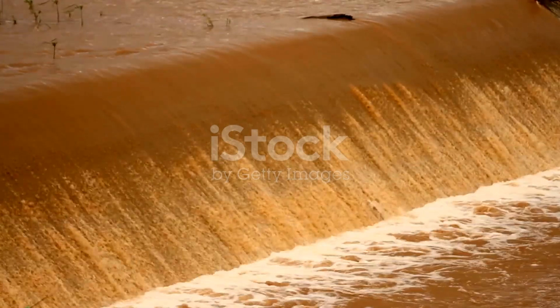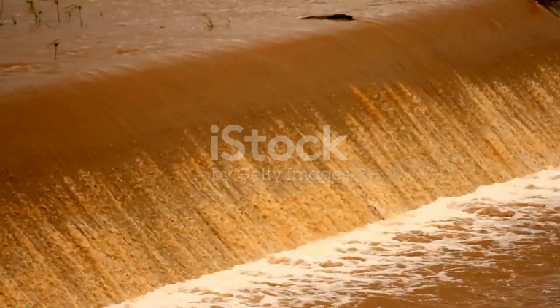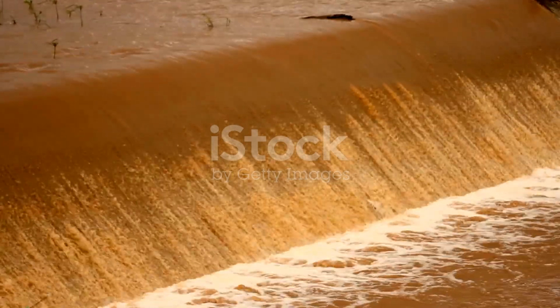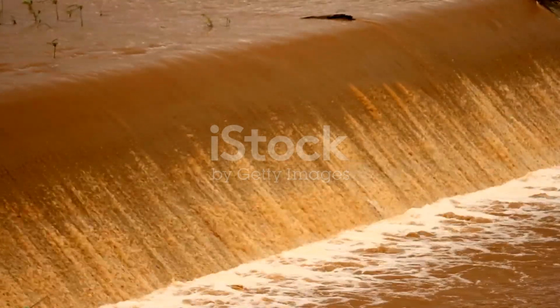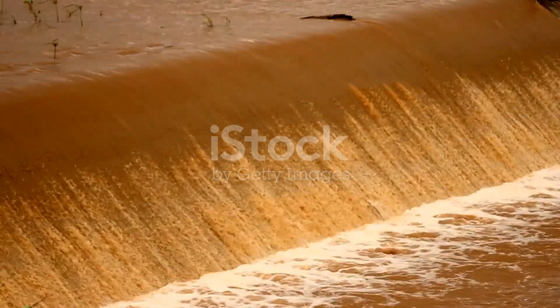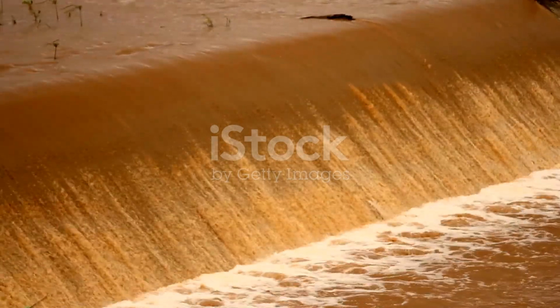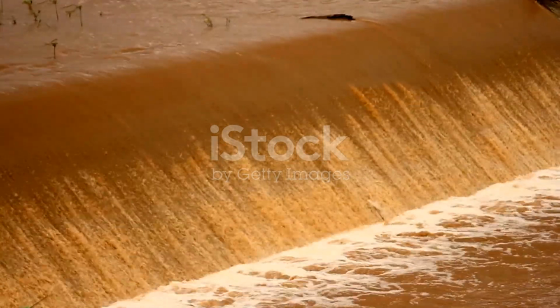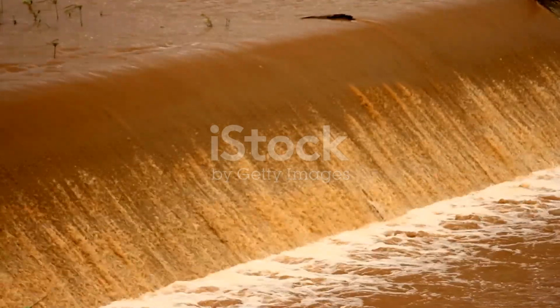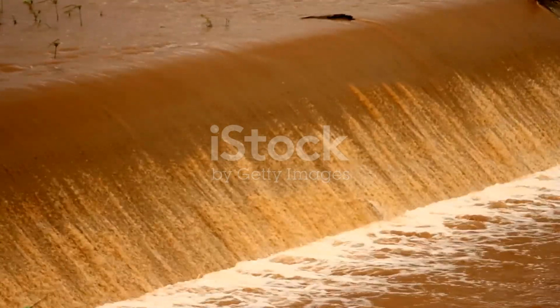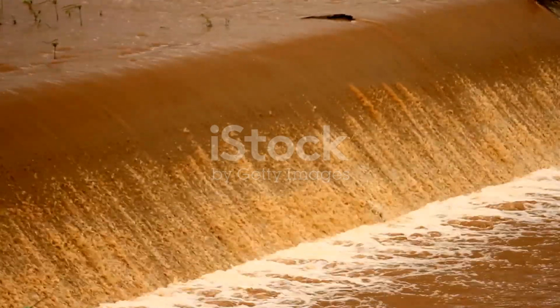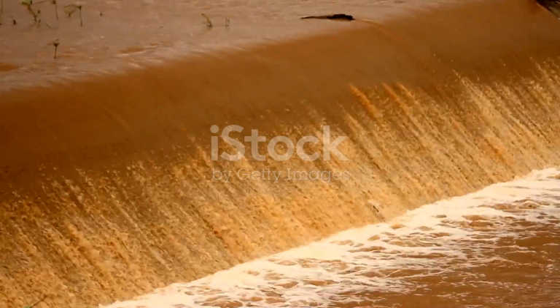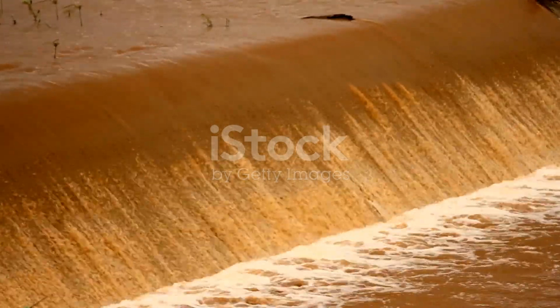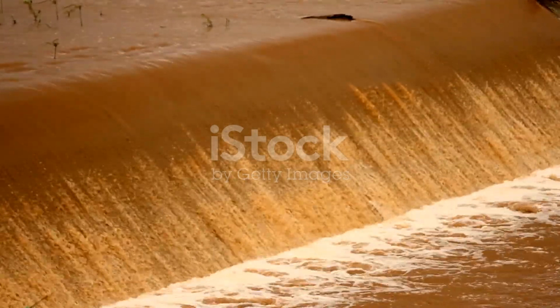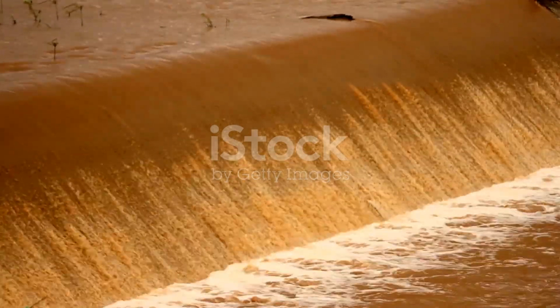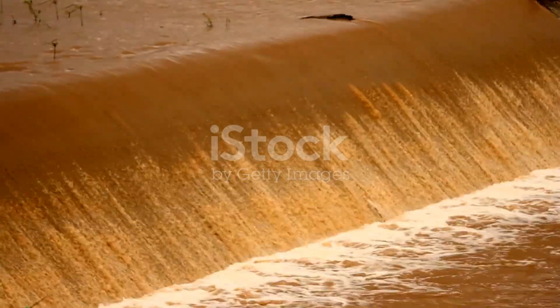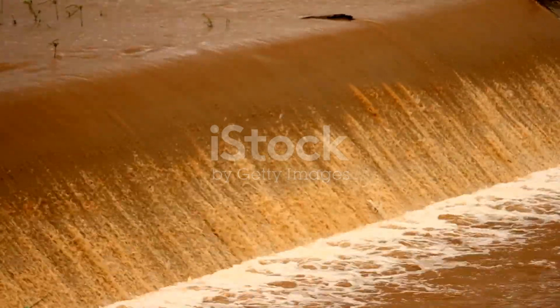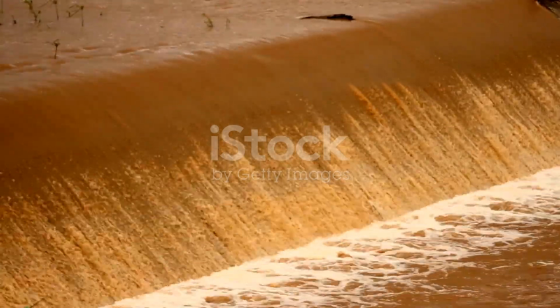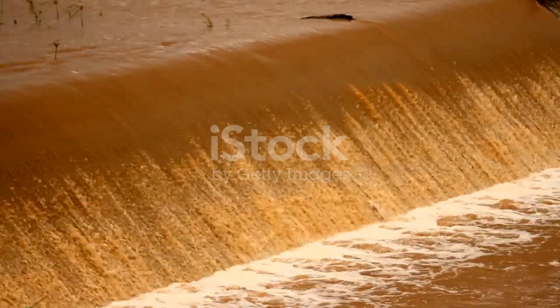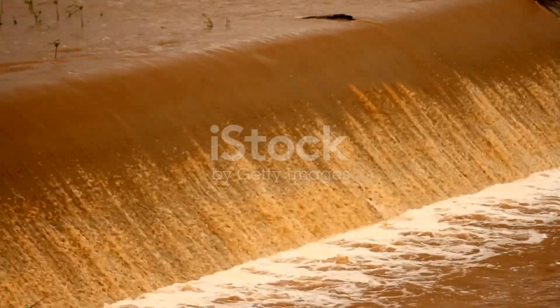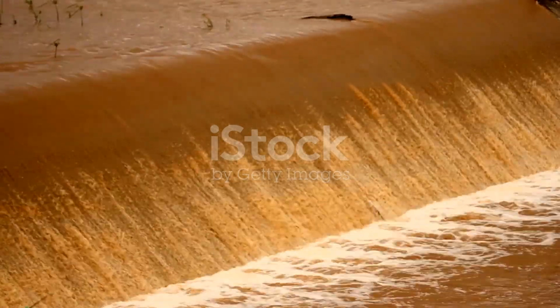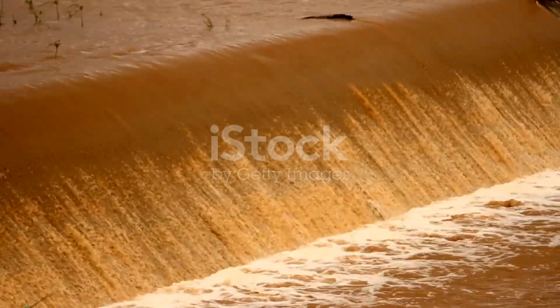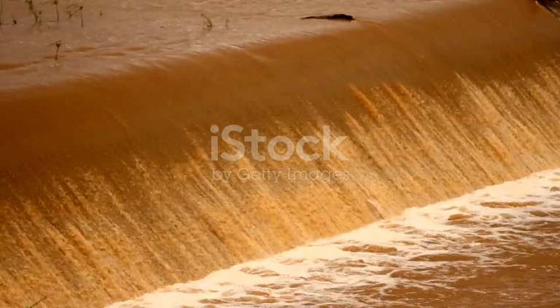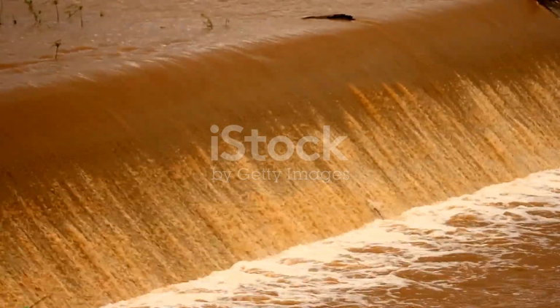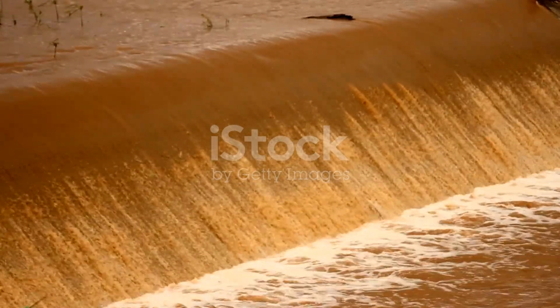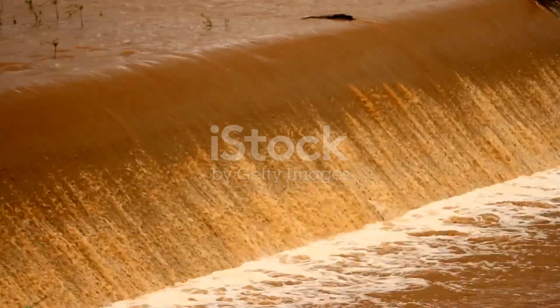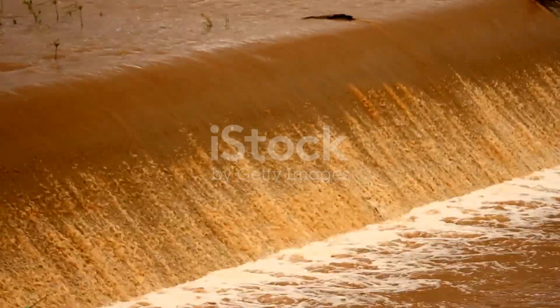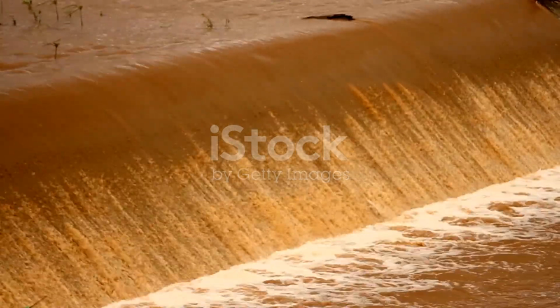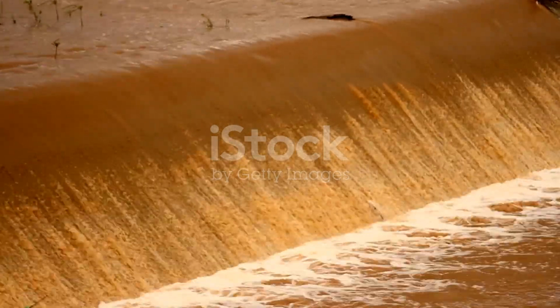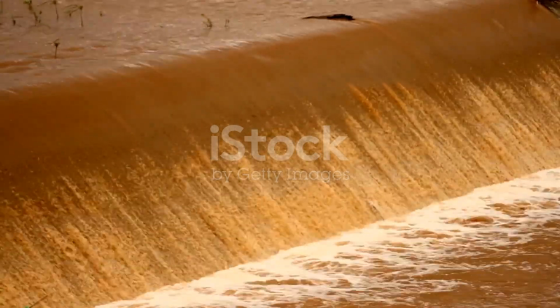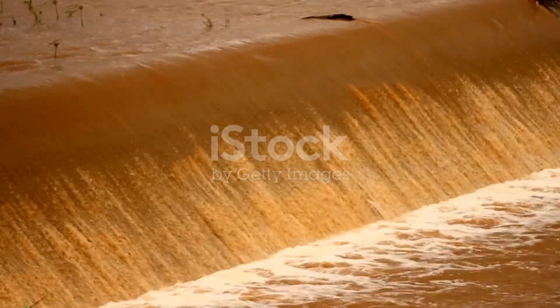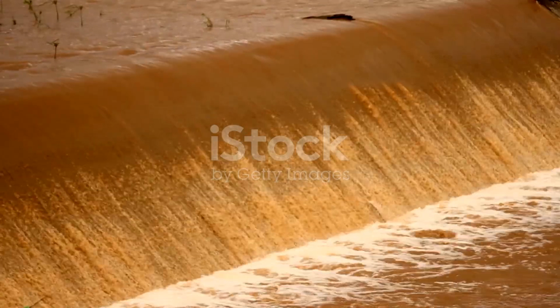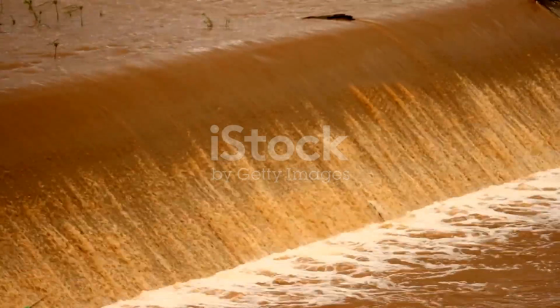Thanks for watching and stay curious. Remember, next time you see a weir, you'll know exactly what it is and why it's so vital. Catch you in the next video.